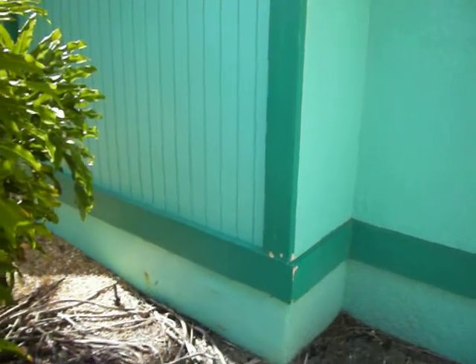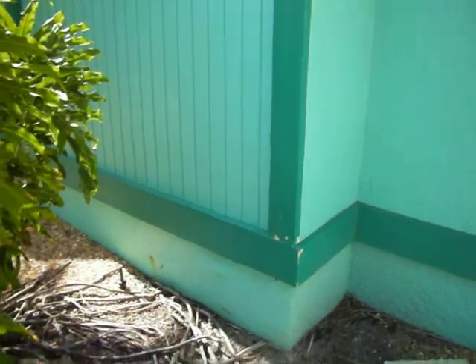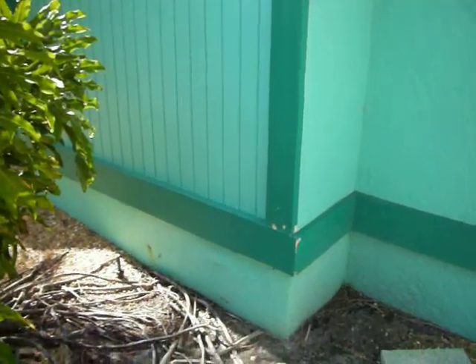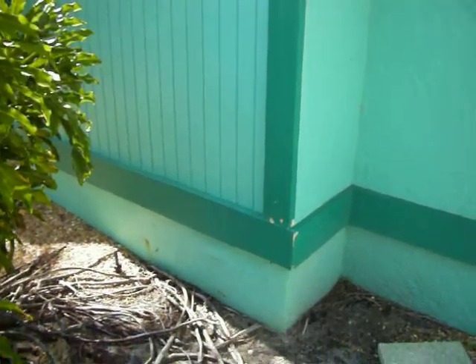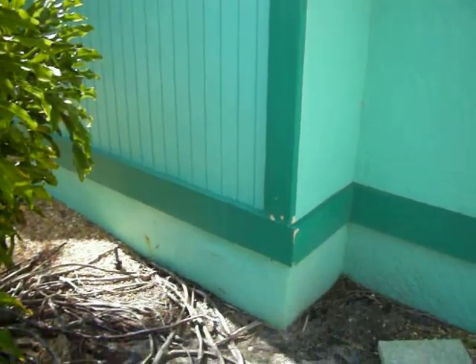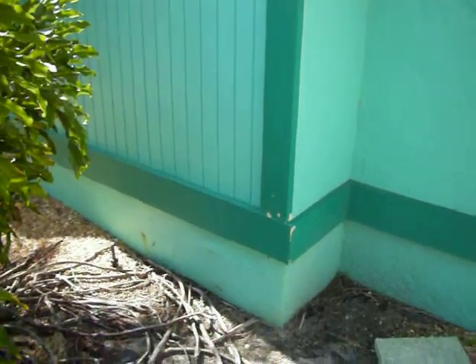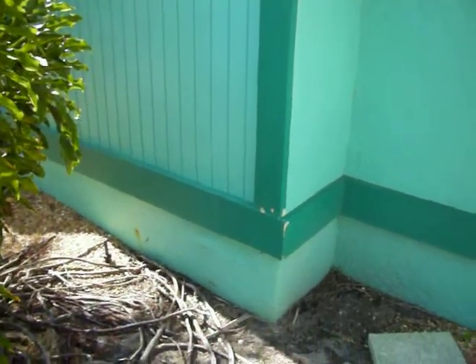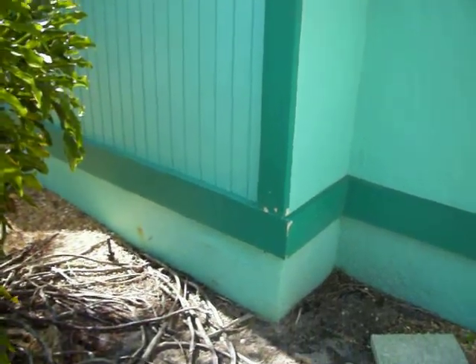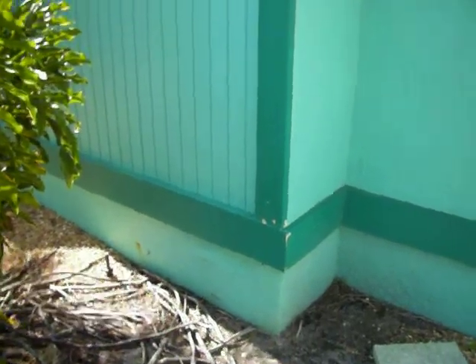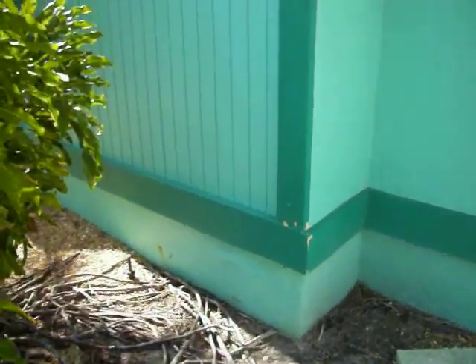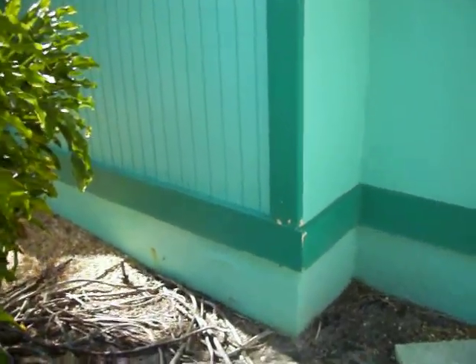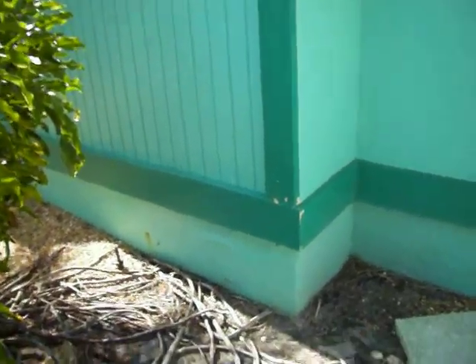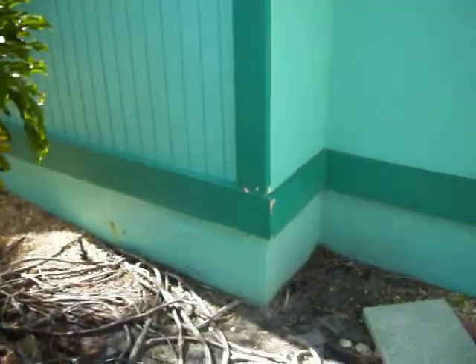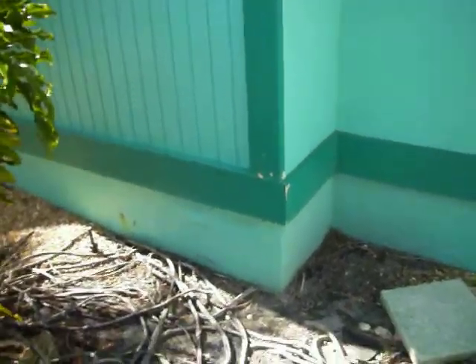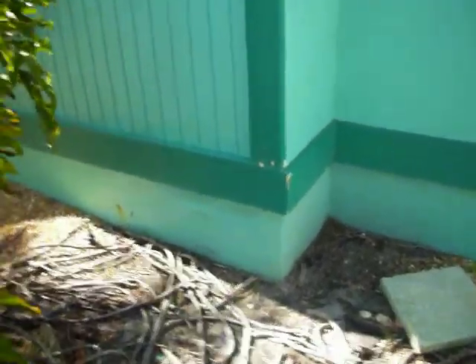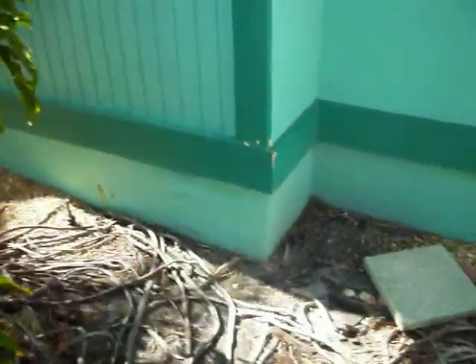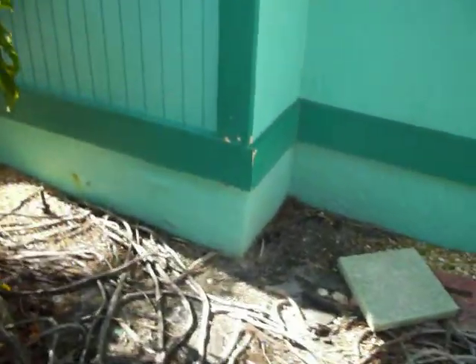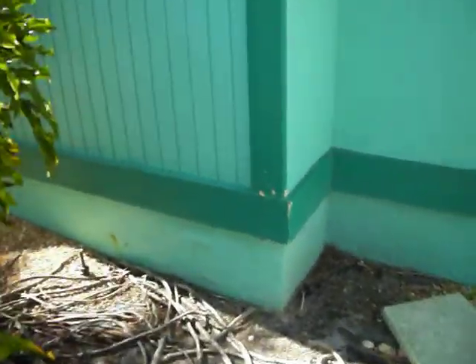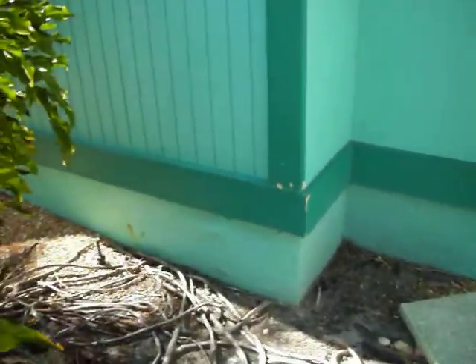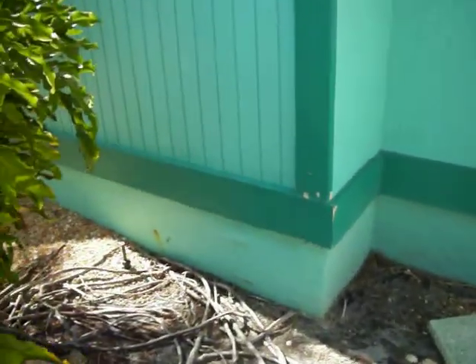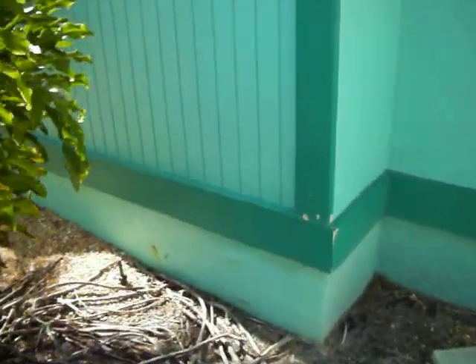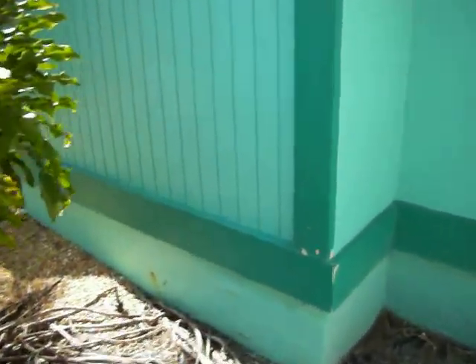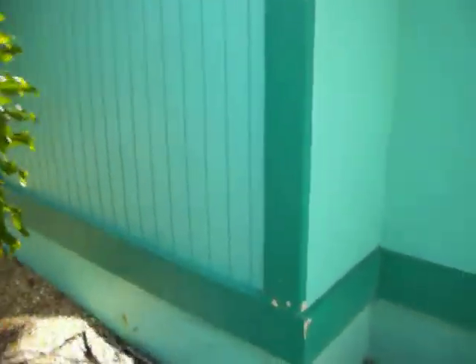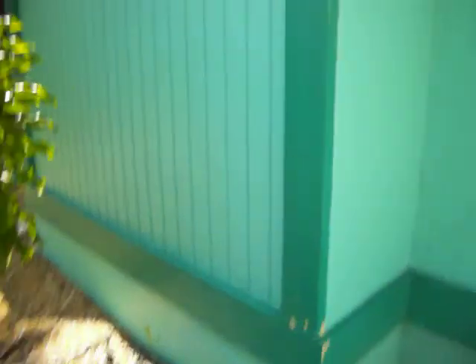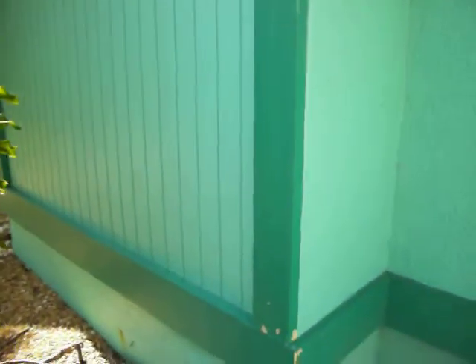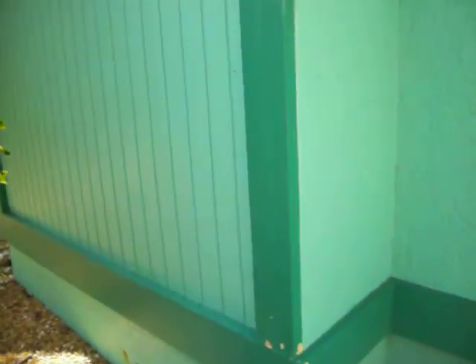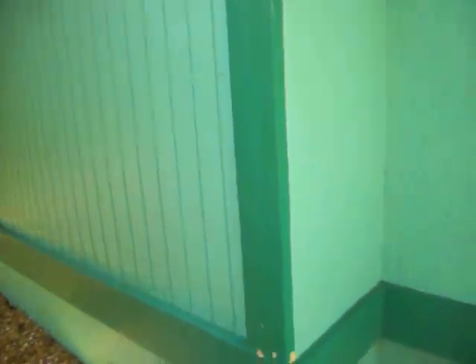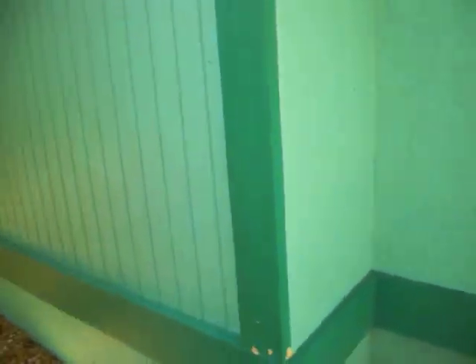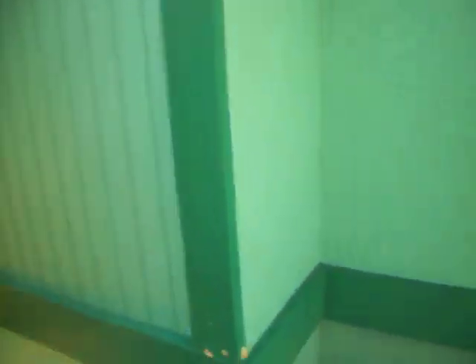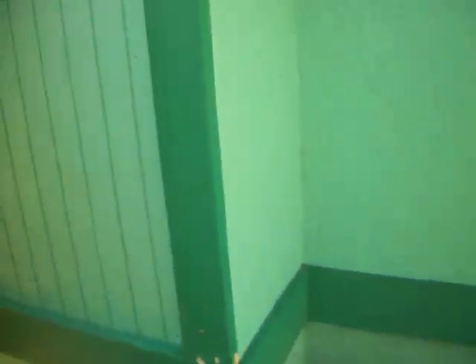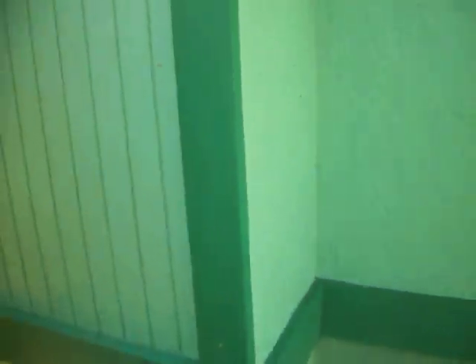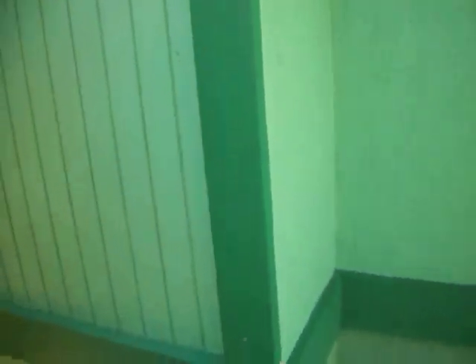Okay, I'm at 1523. I was invited to take a look at this, what appears to be water damage.